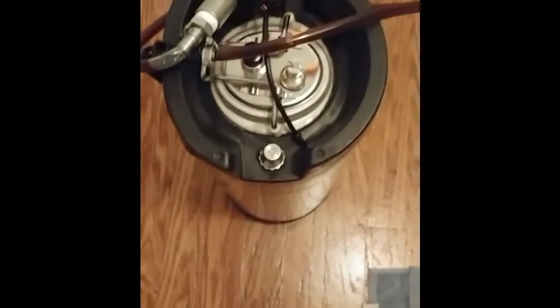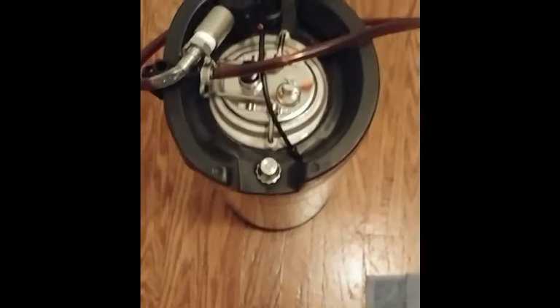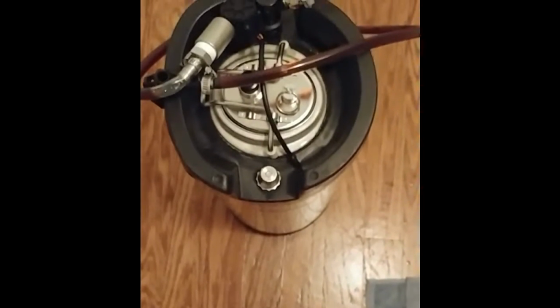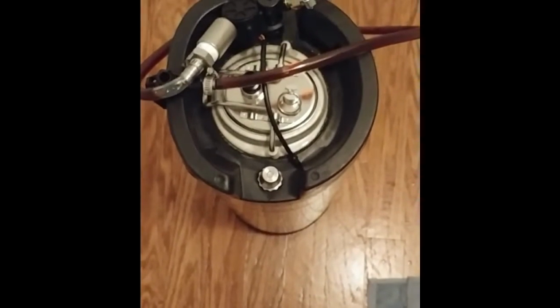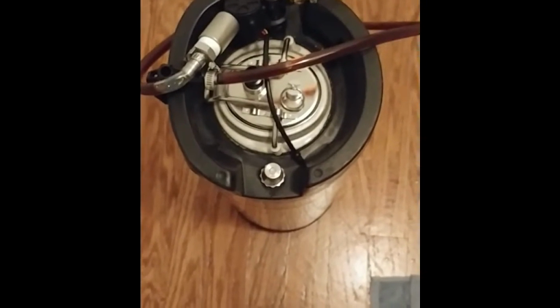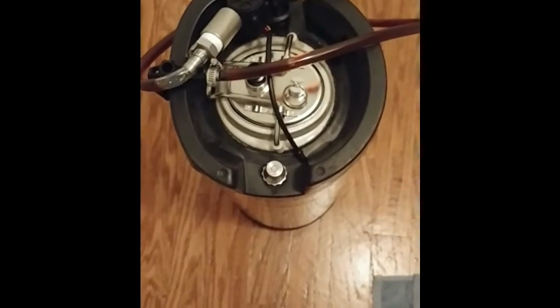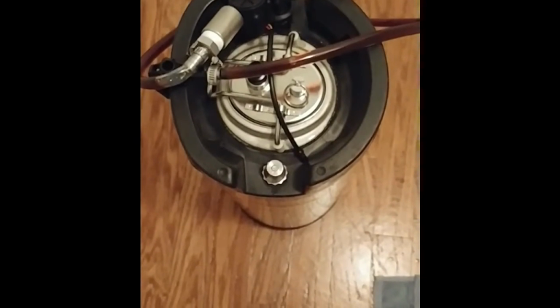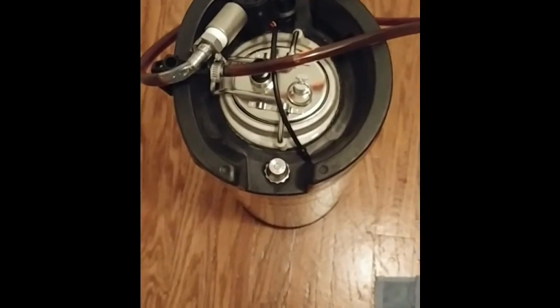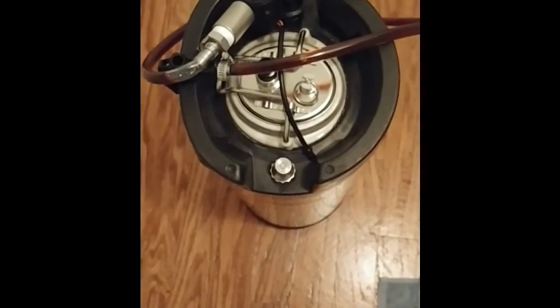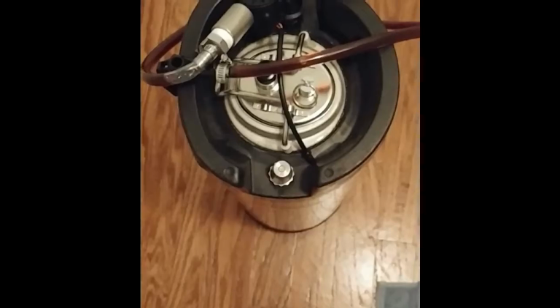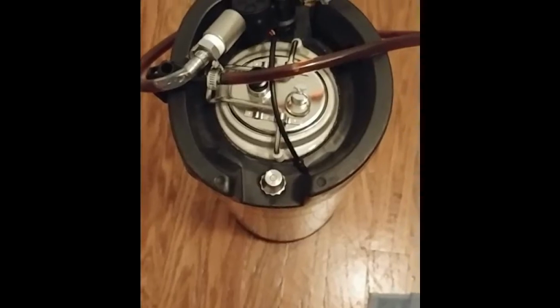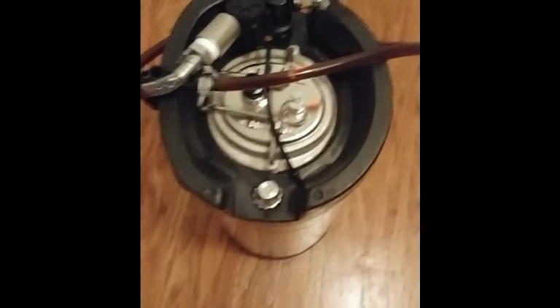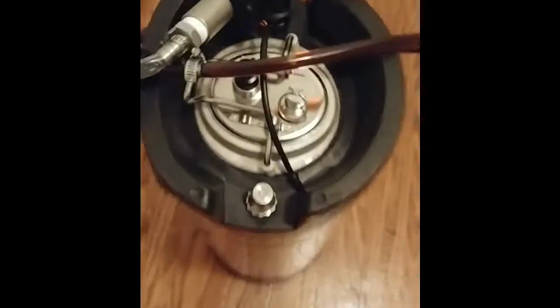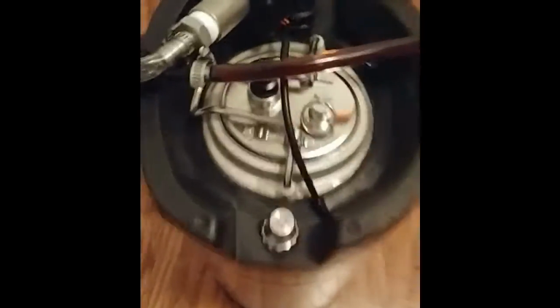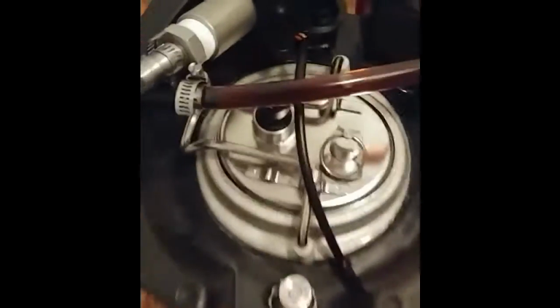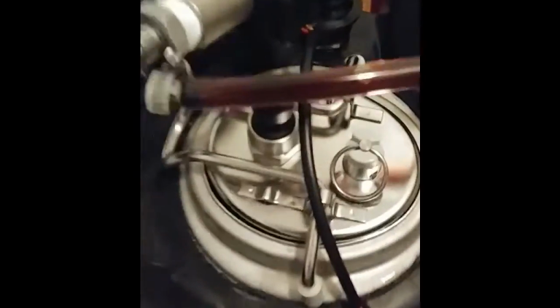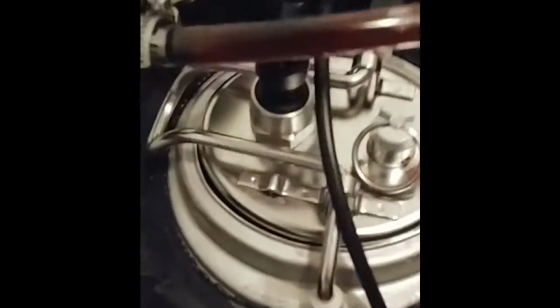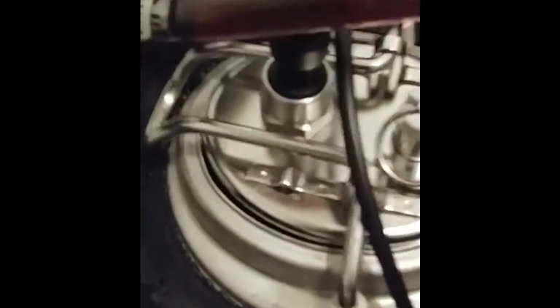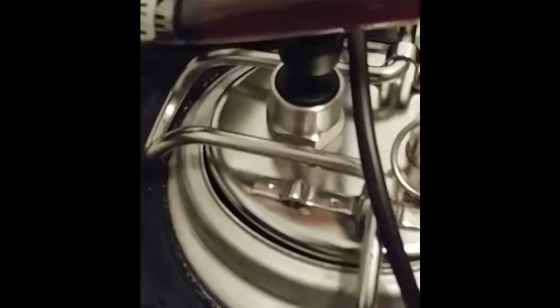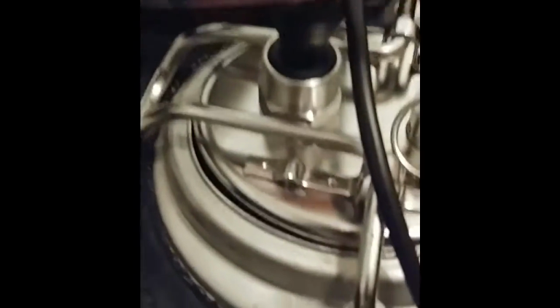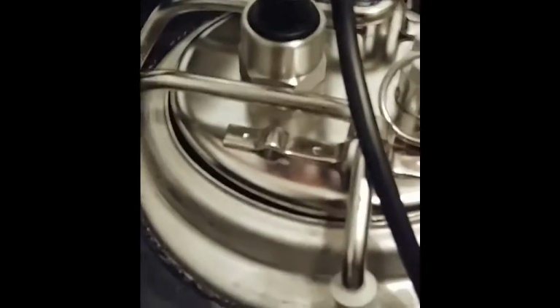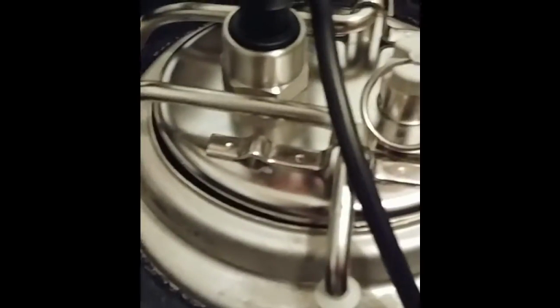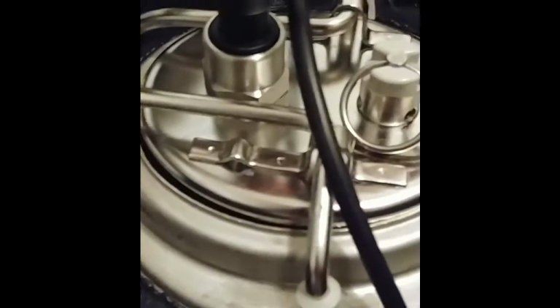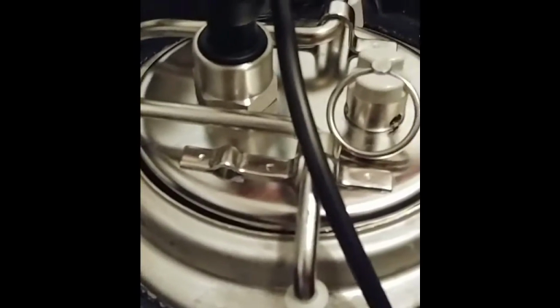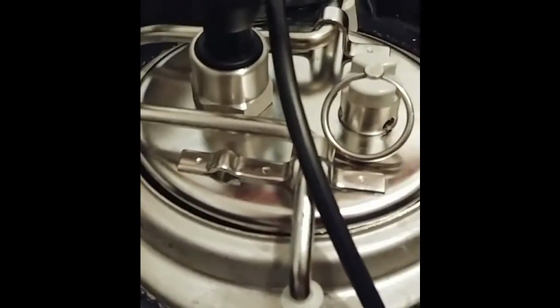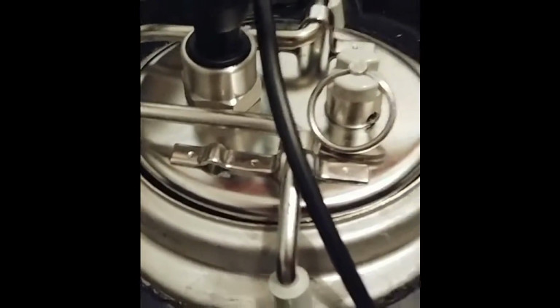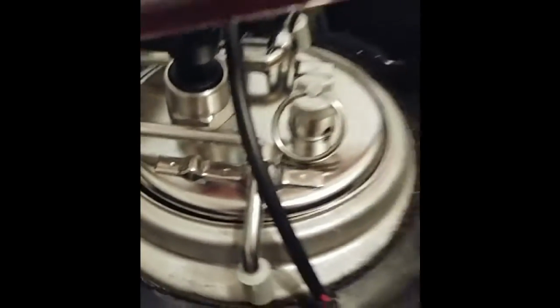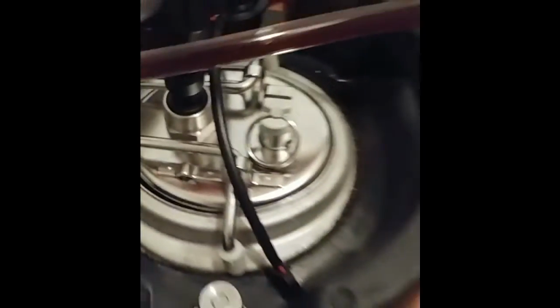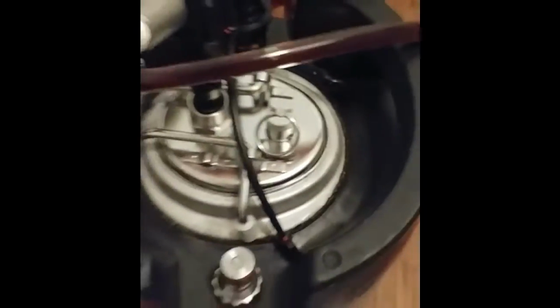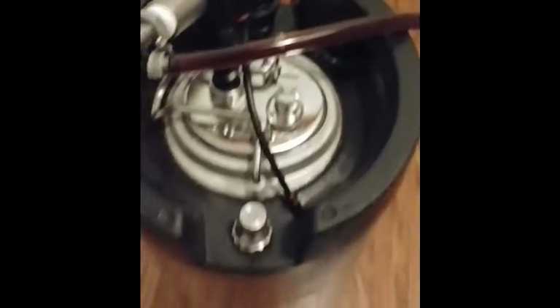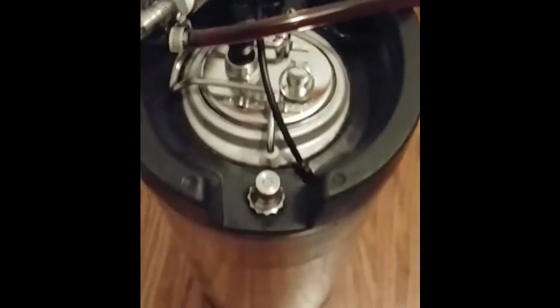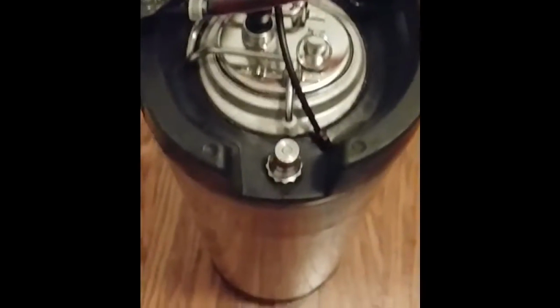Here is the keg itself, and in the line you can see the flow meter, and here on the lid you can see the pressure sensor.